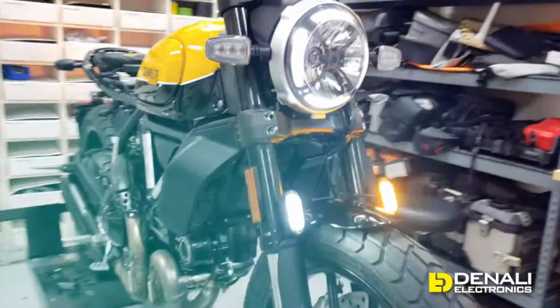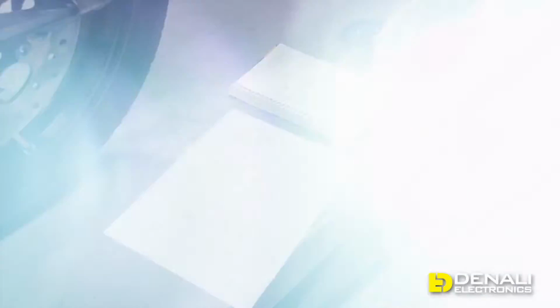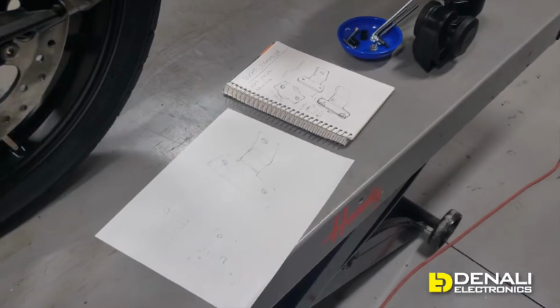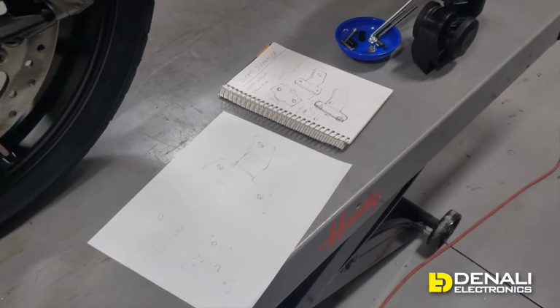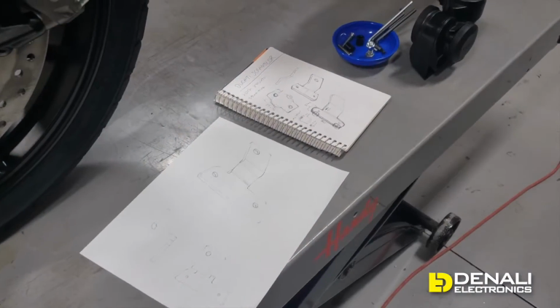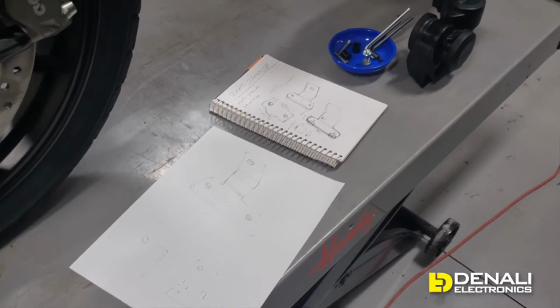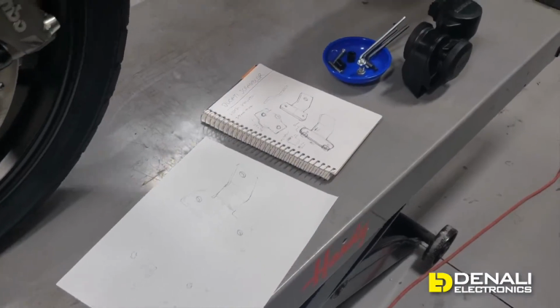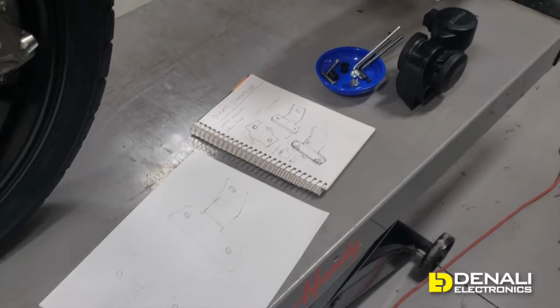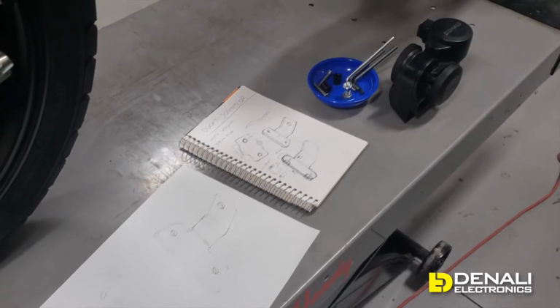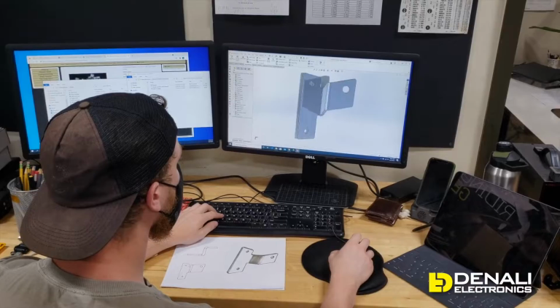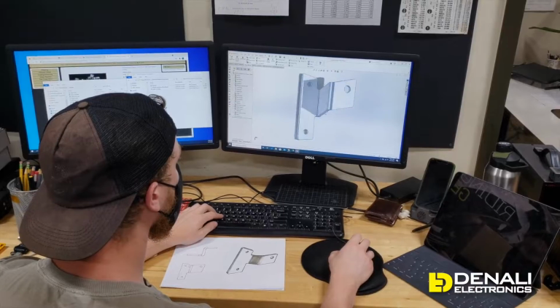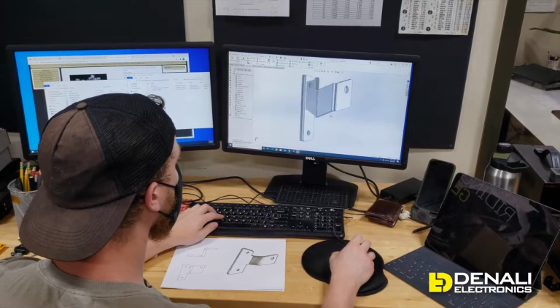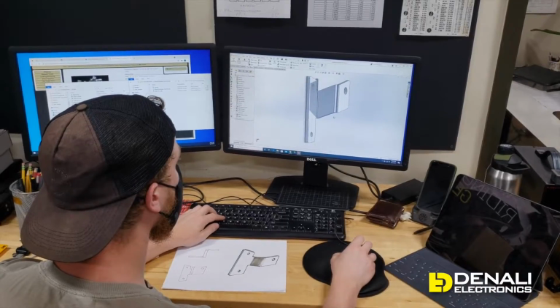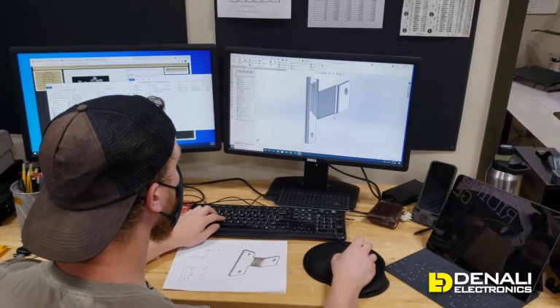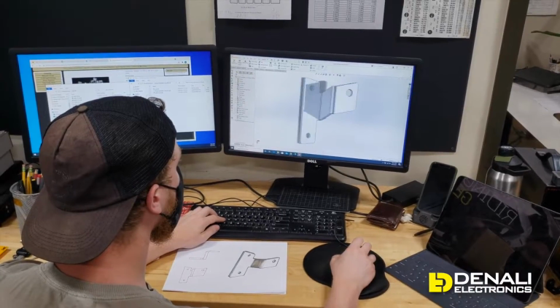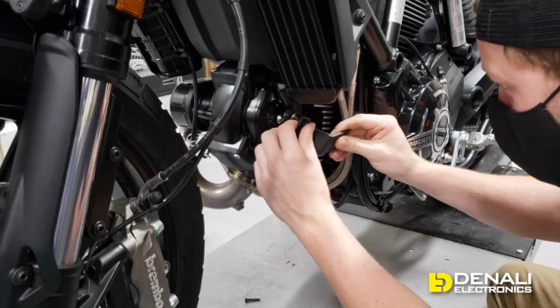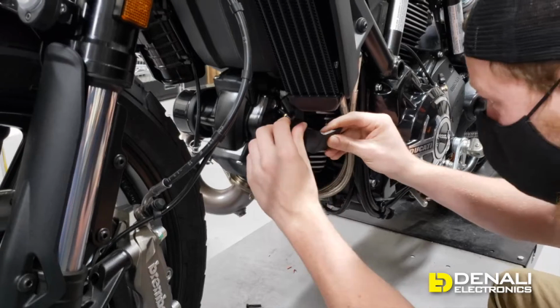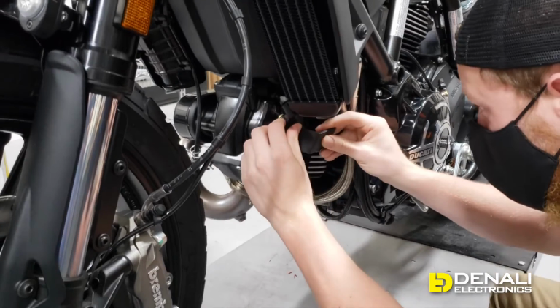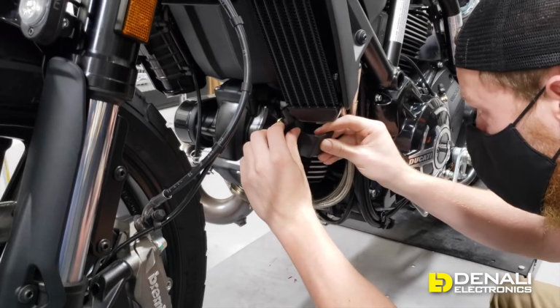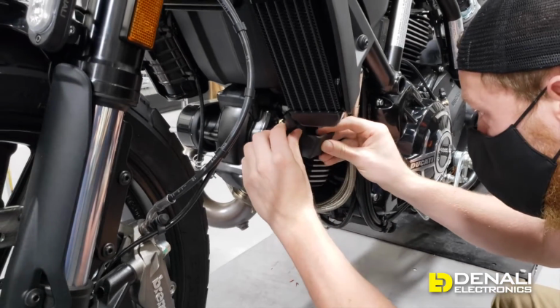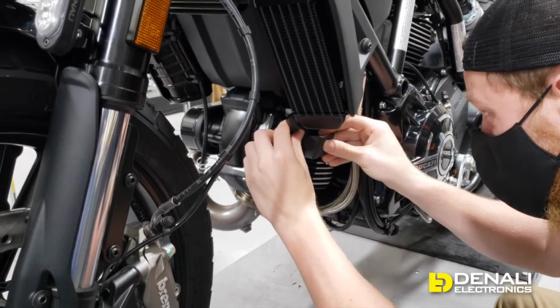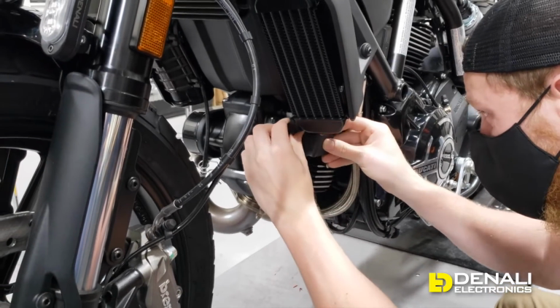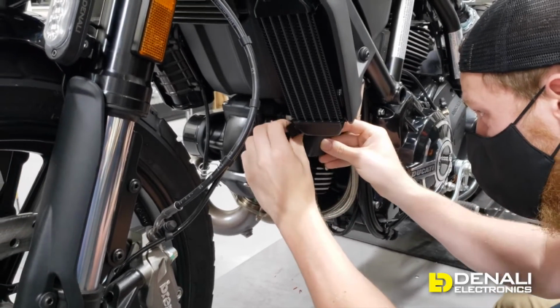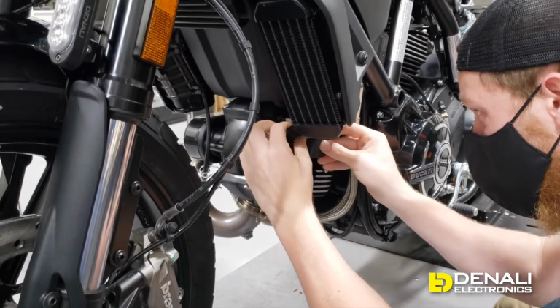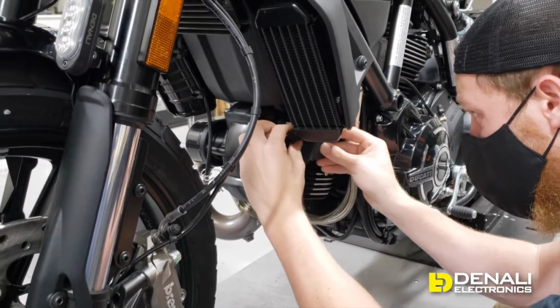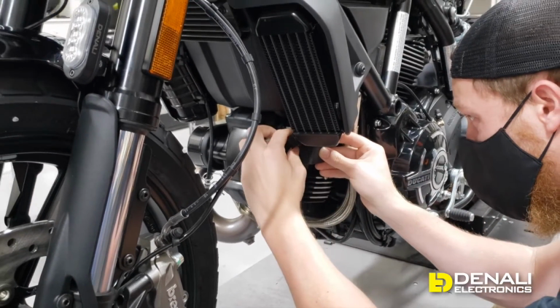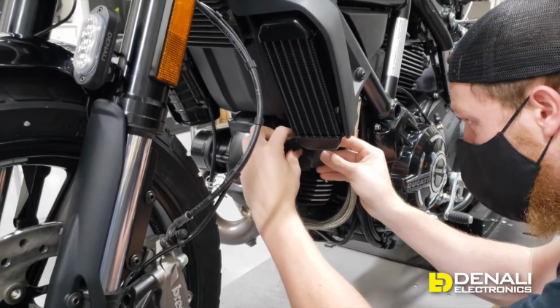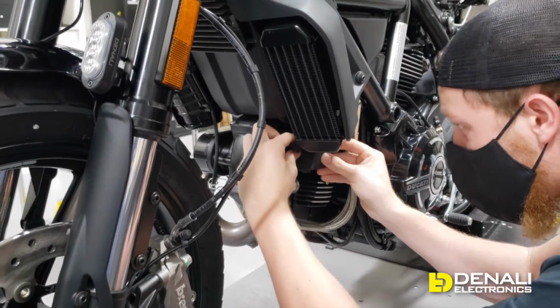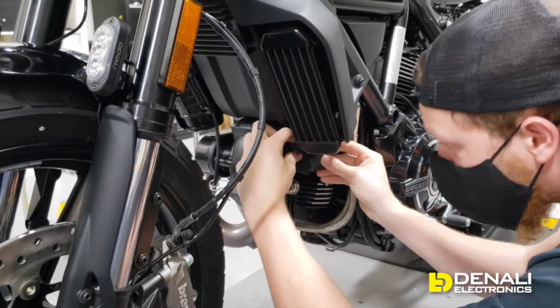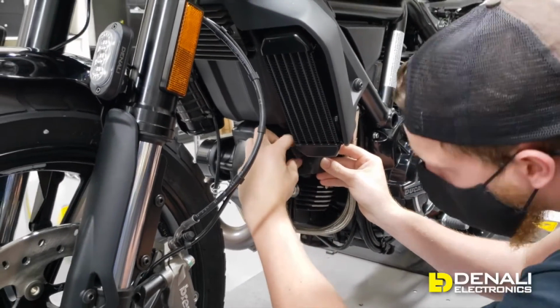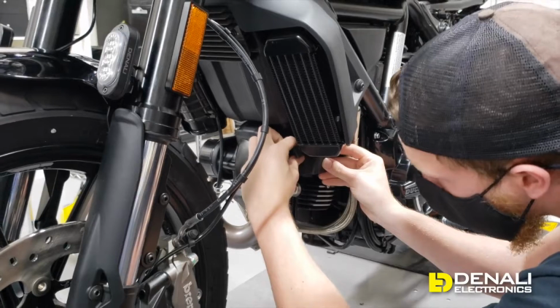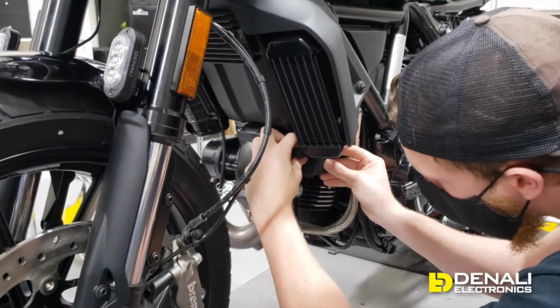We just finished up the design for our horn mounting bracket and we're going to go ahead and bolt that up and show you how the horn looks installed on your Scrambler.